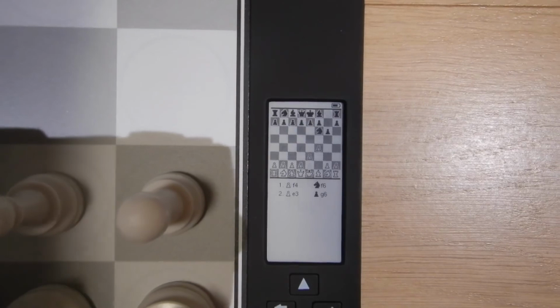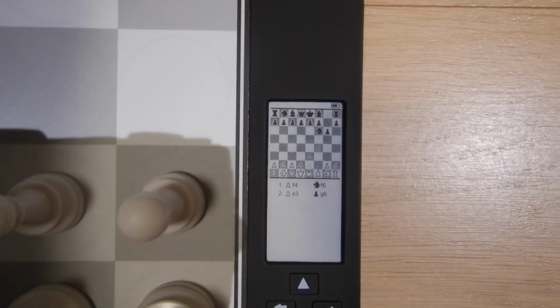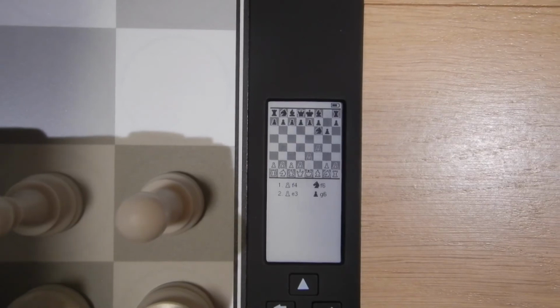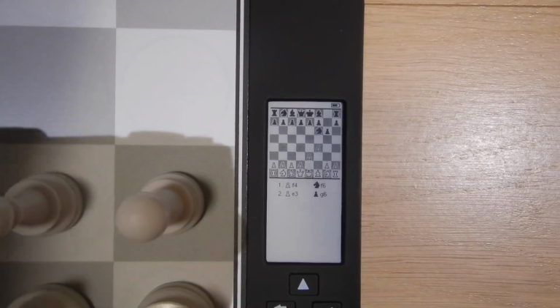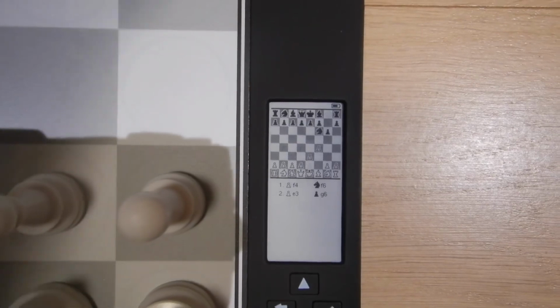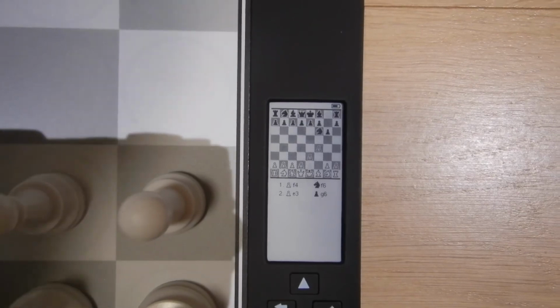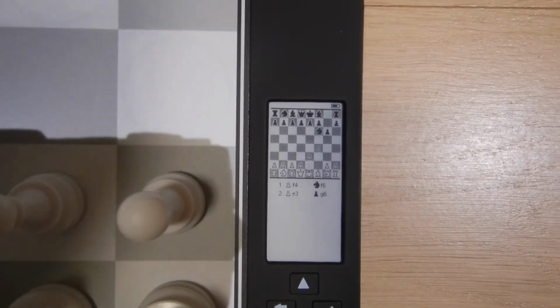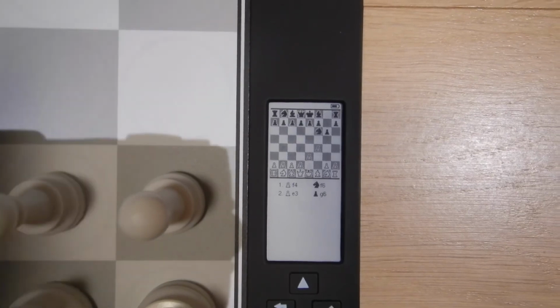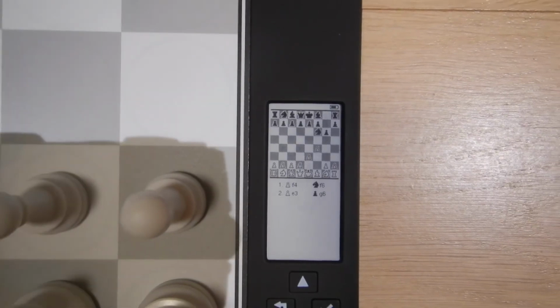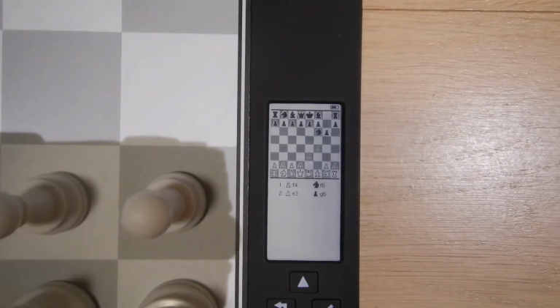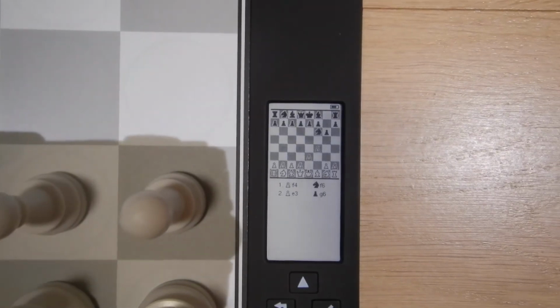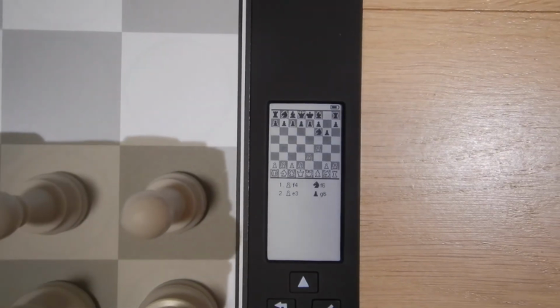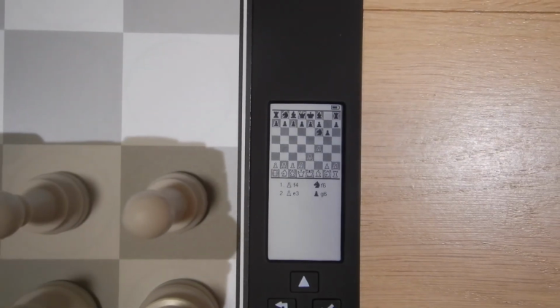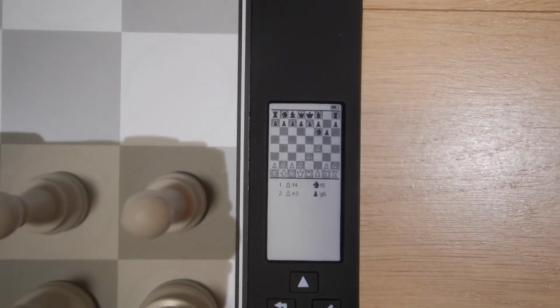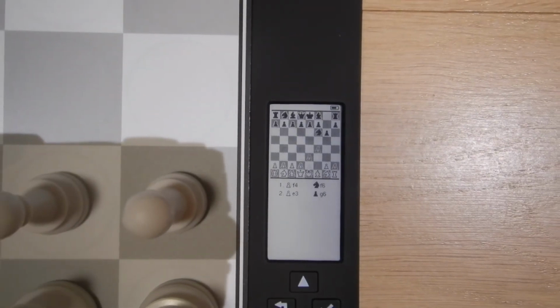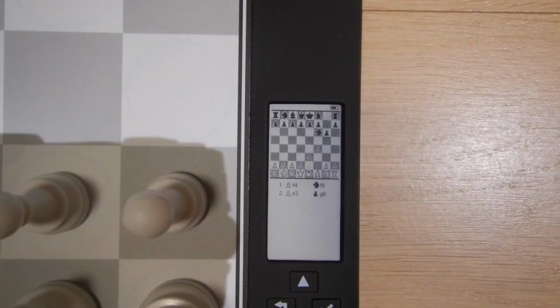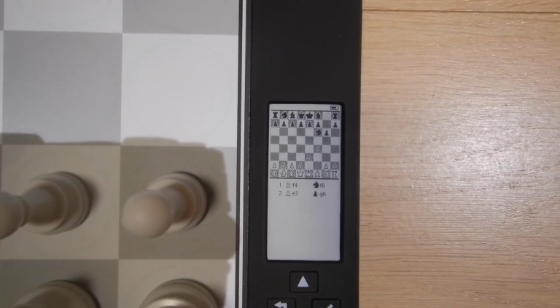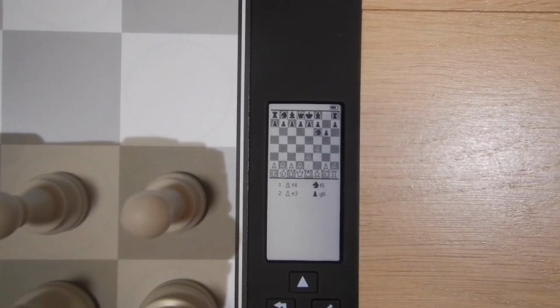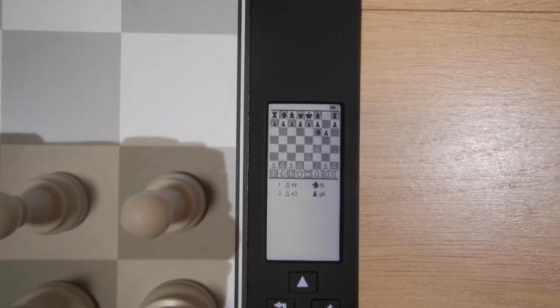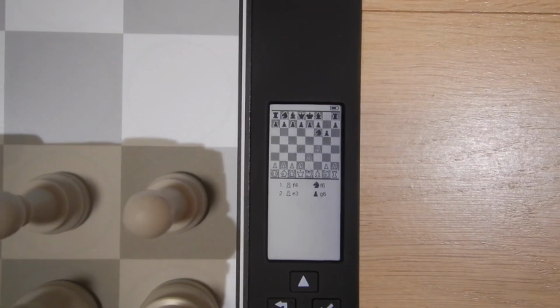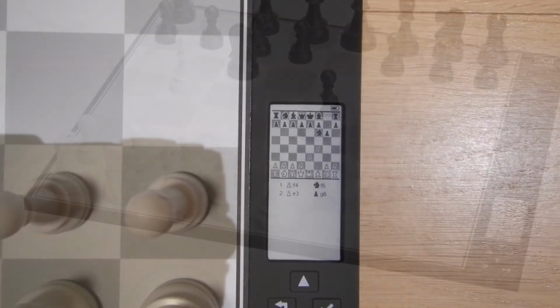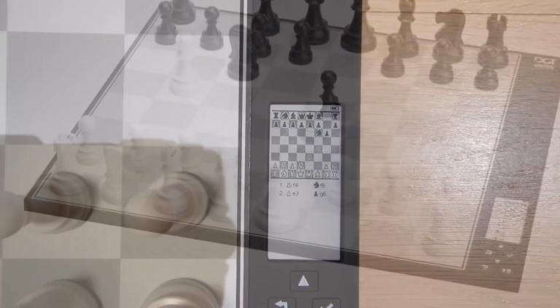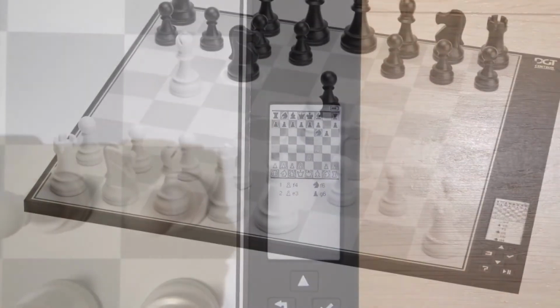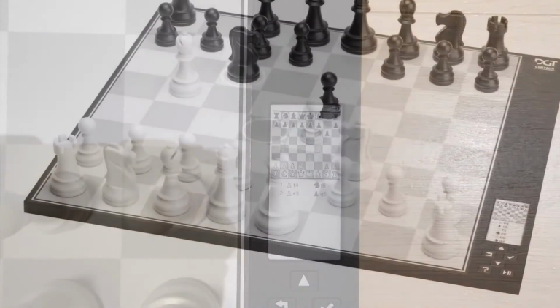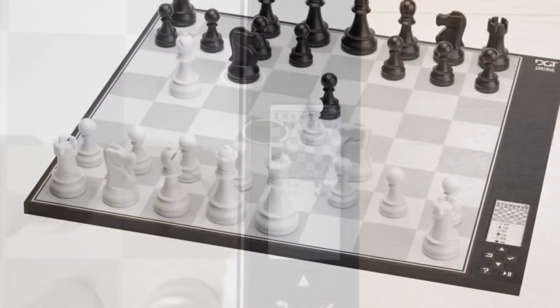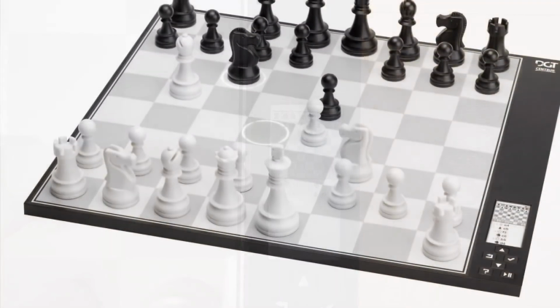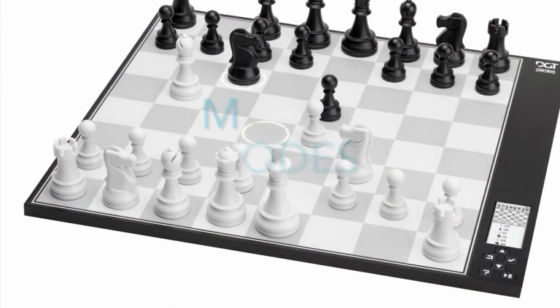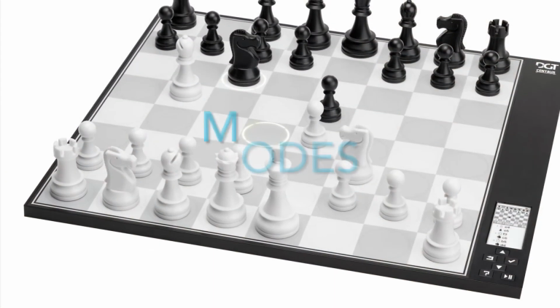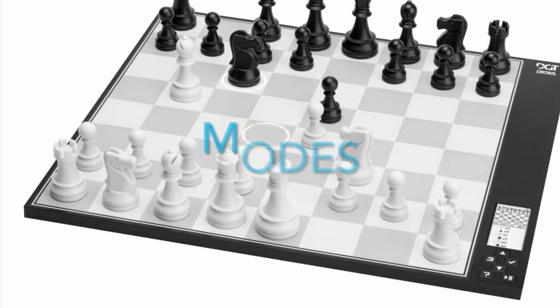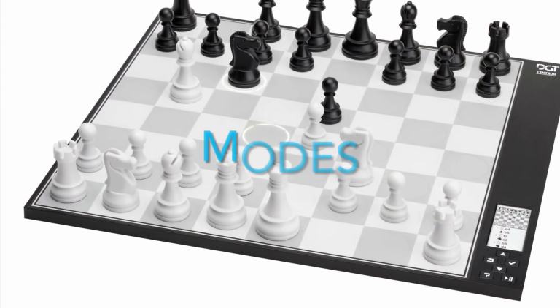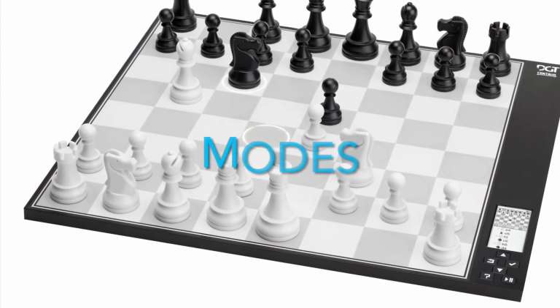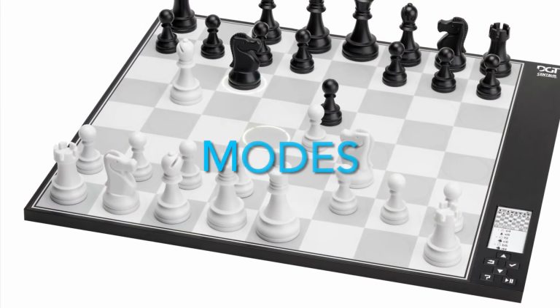So I move this forward — as you can see on the display, it shows you the move, and it also keeps a record of your moves.